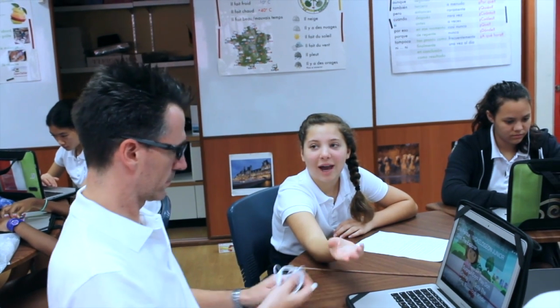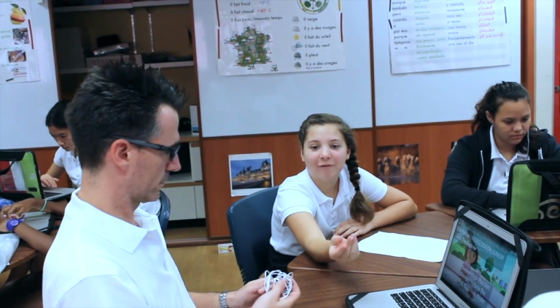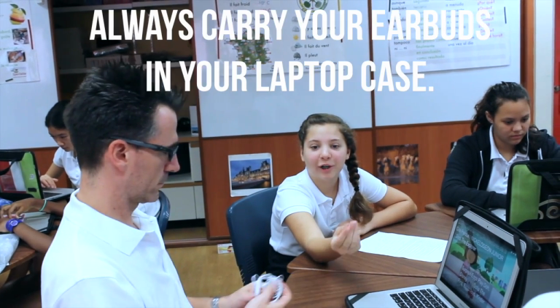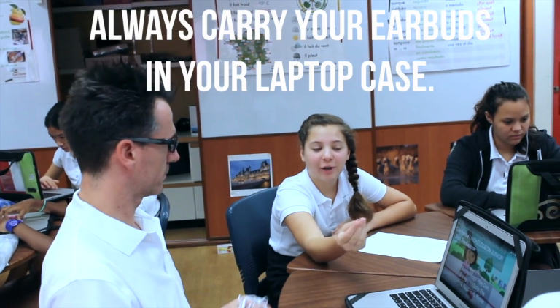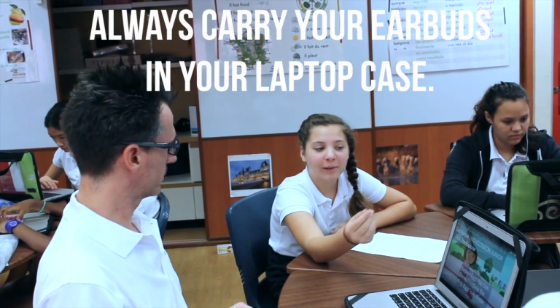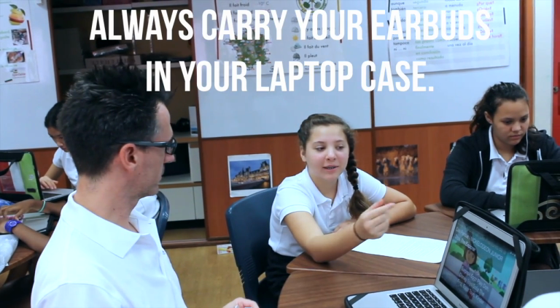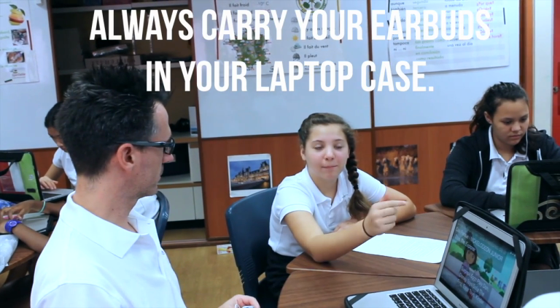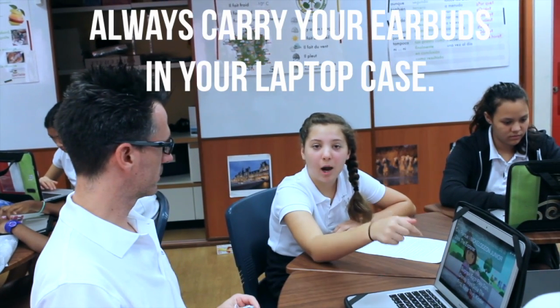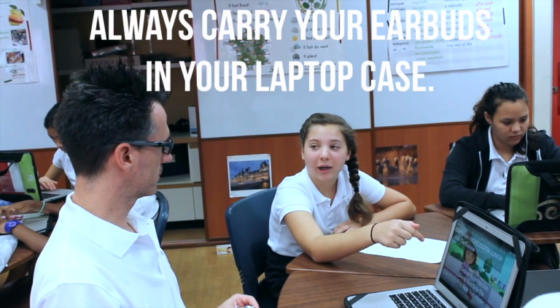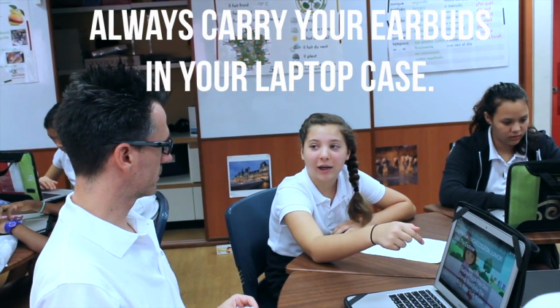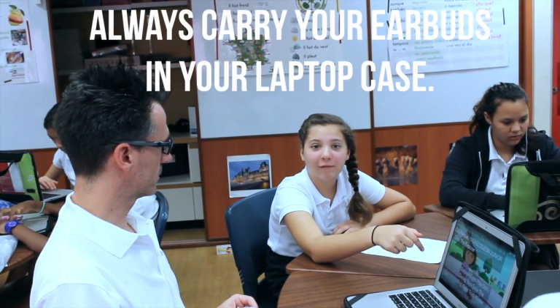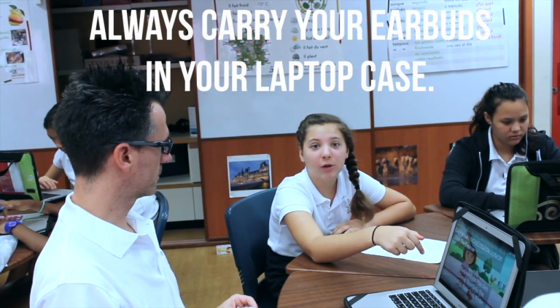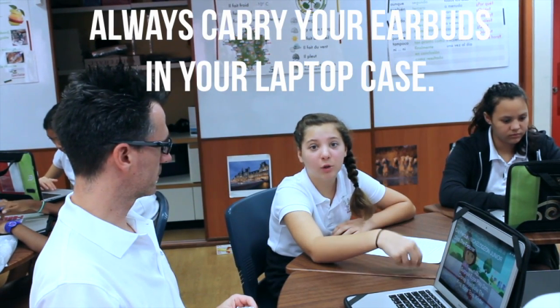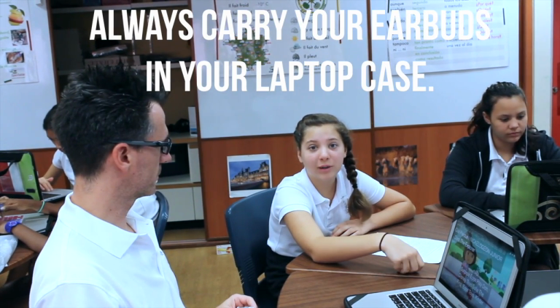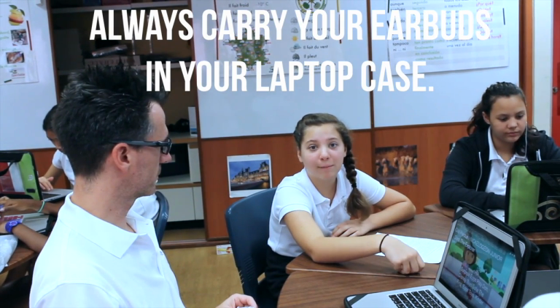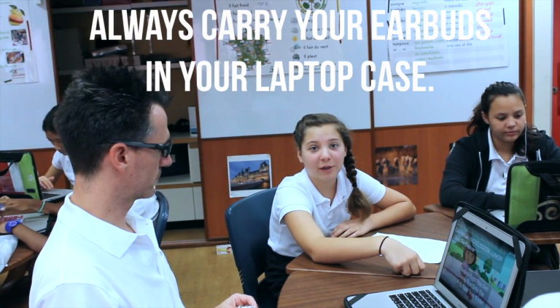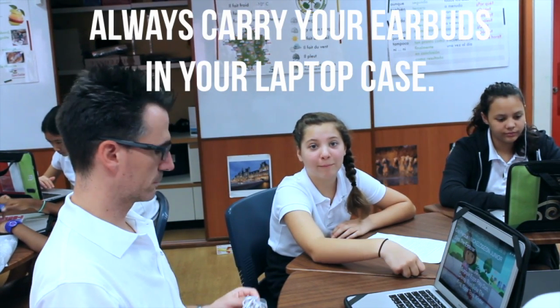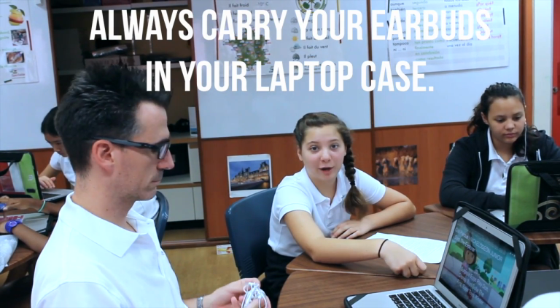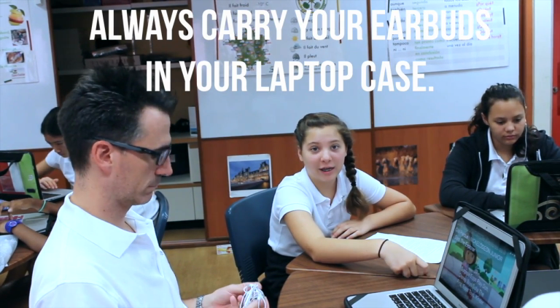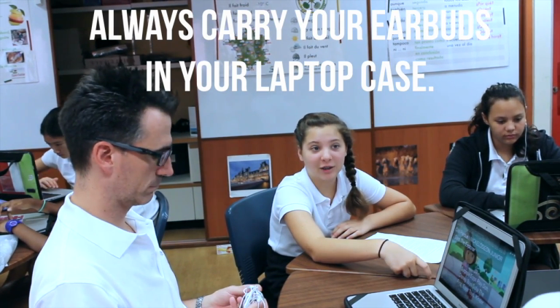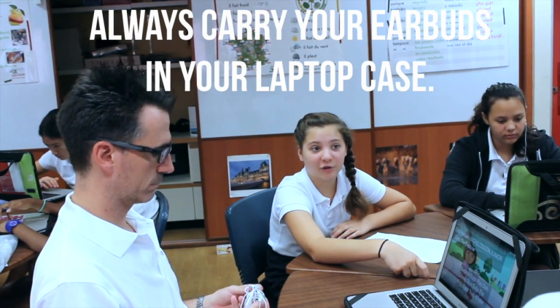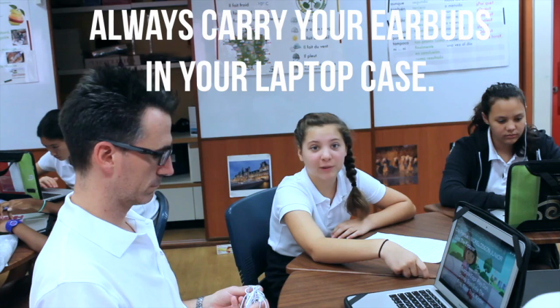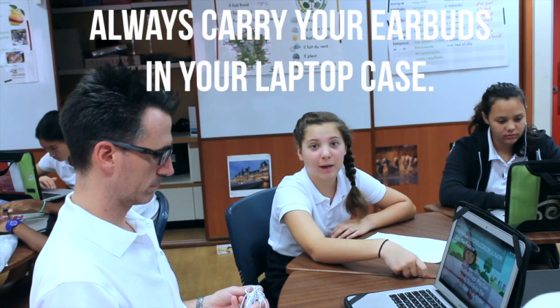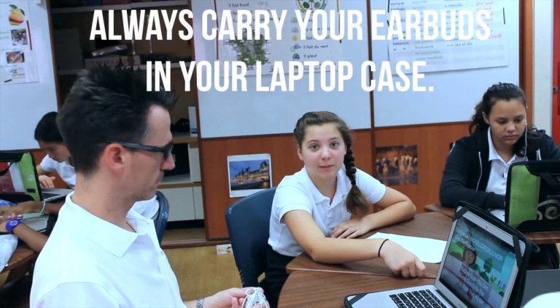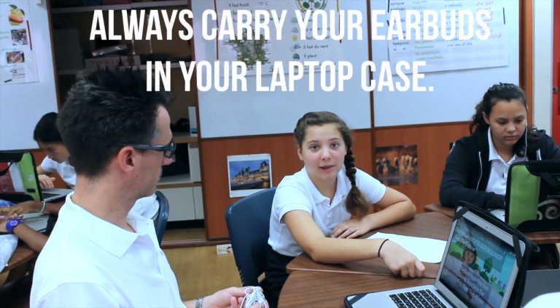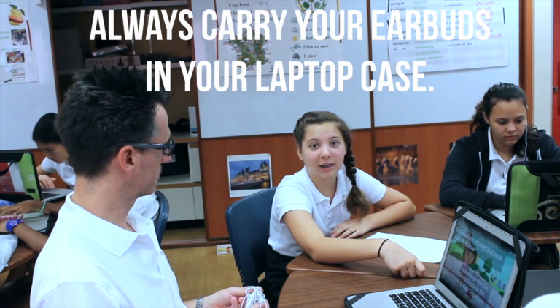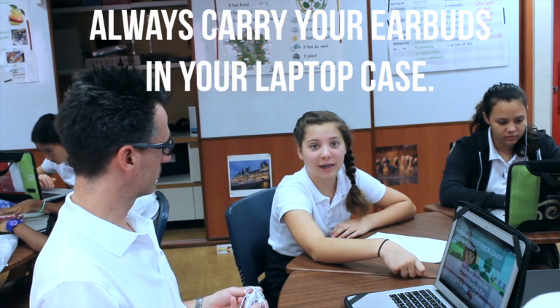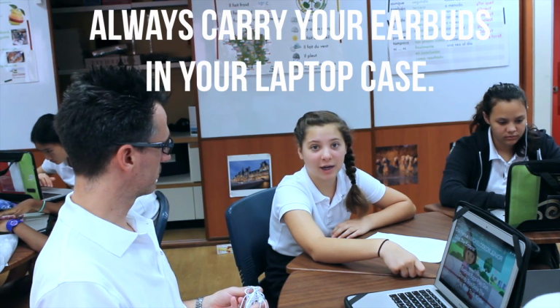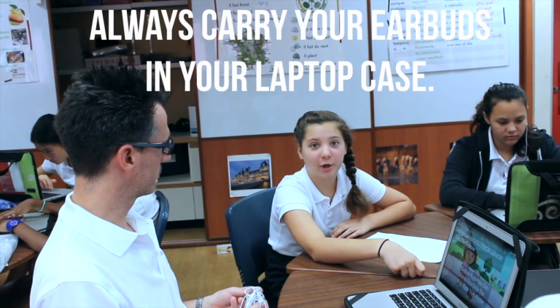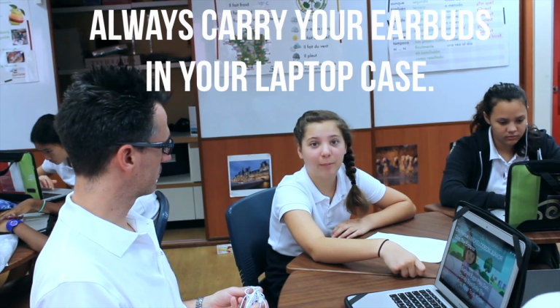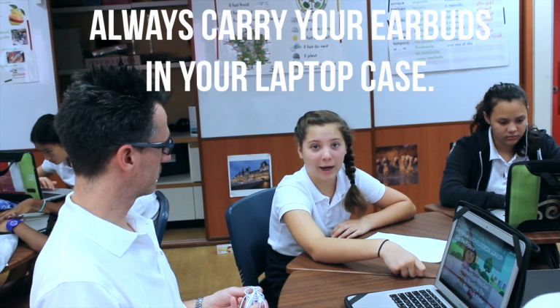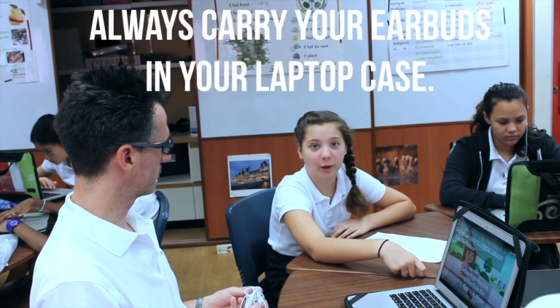Have your earbuds in the pocket. If you lose them or they break, it's your responsibility to get a new pair.